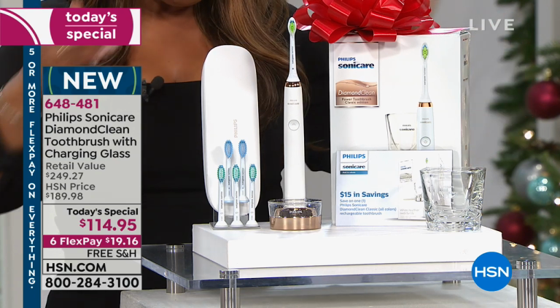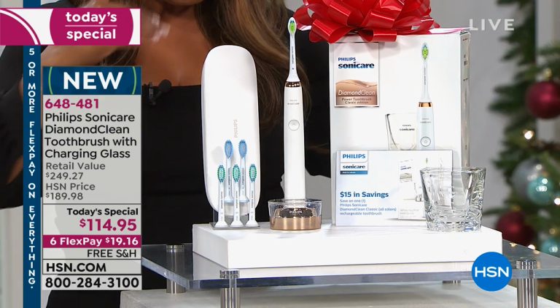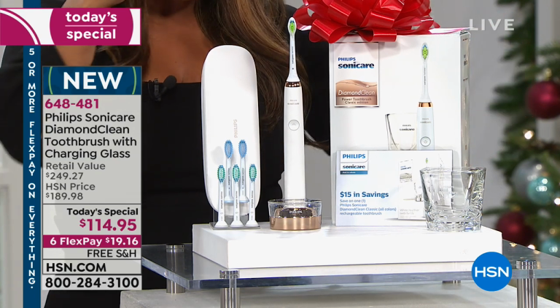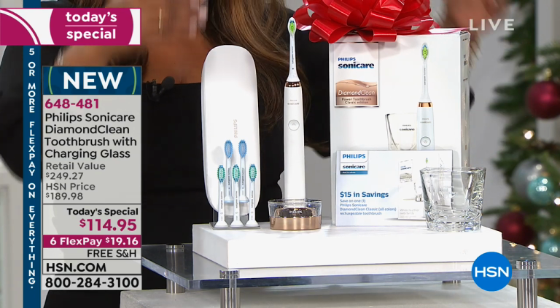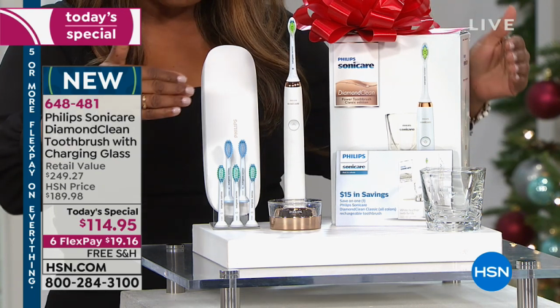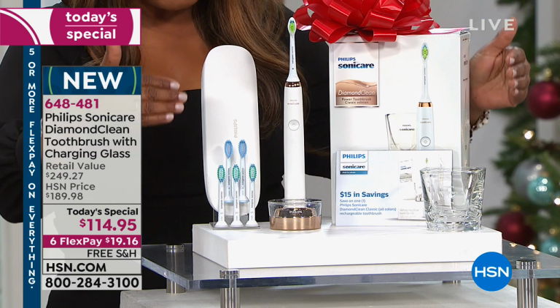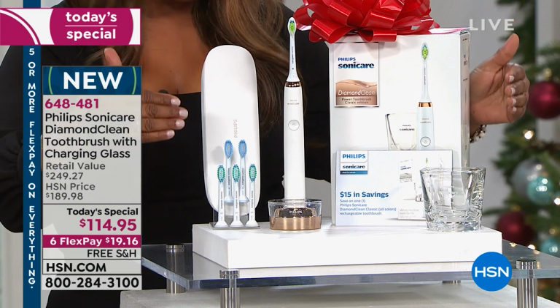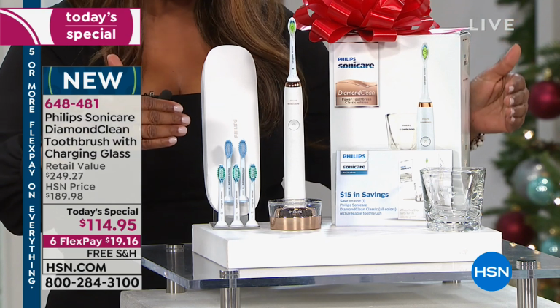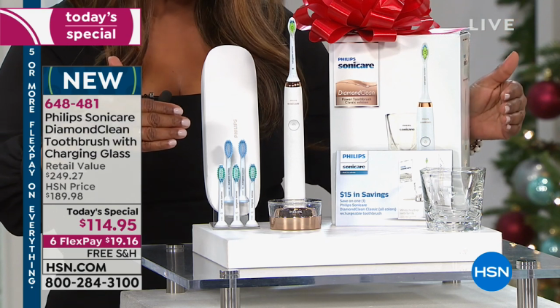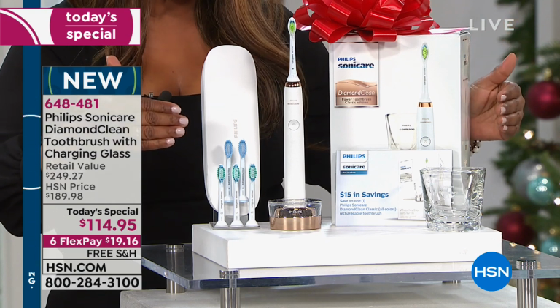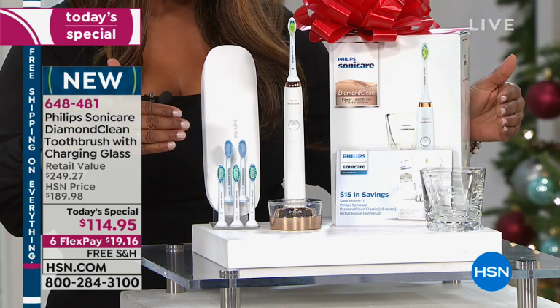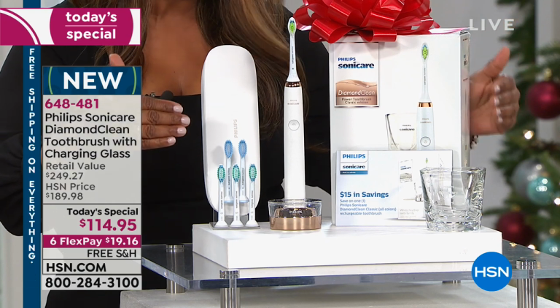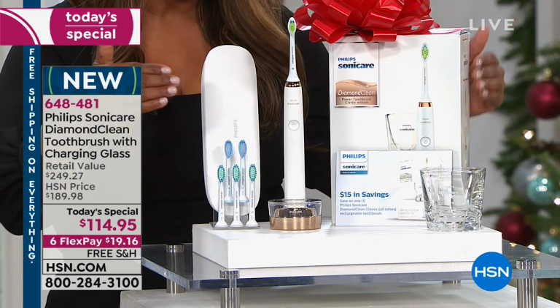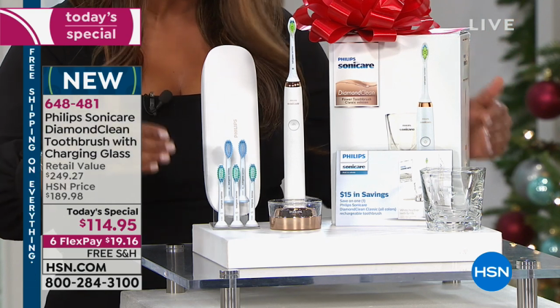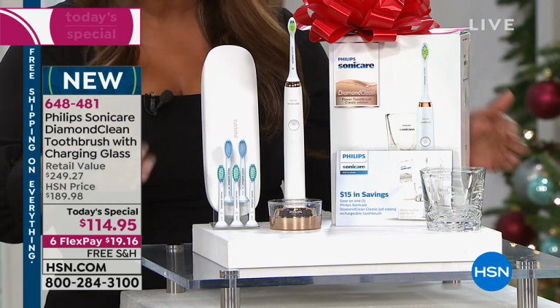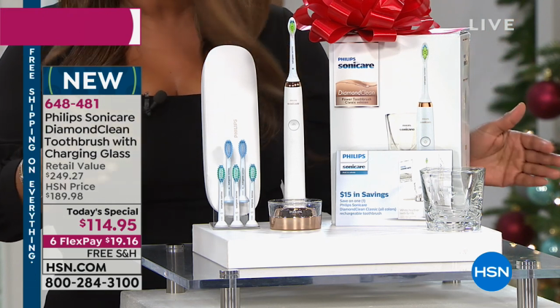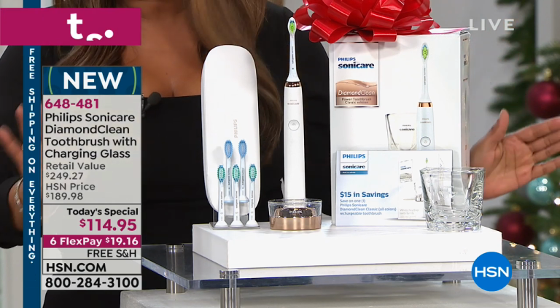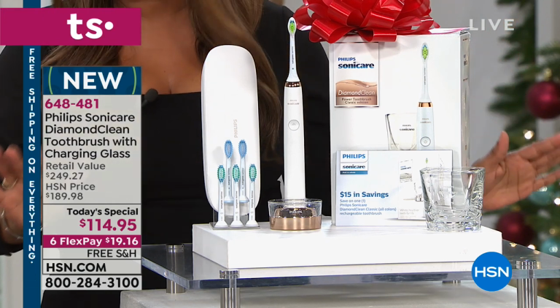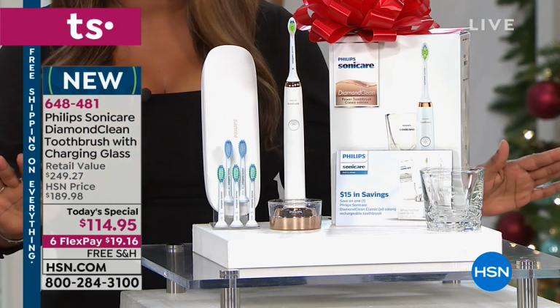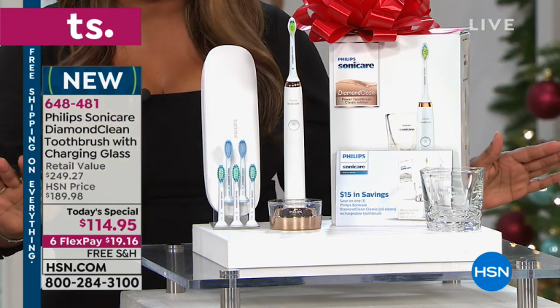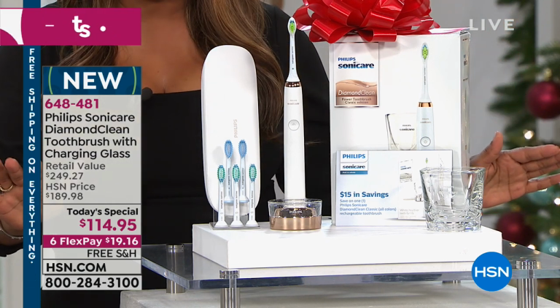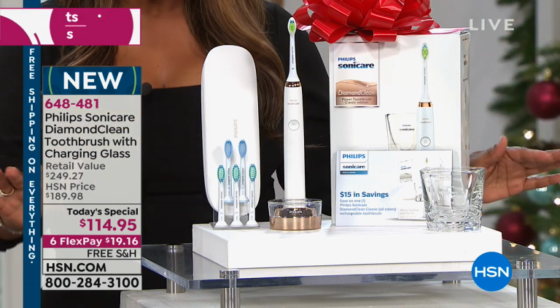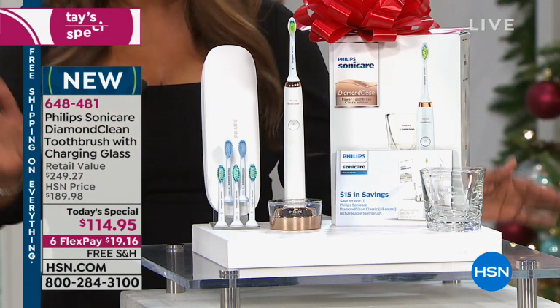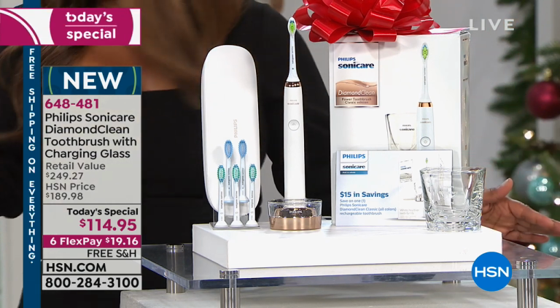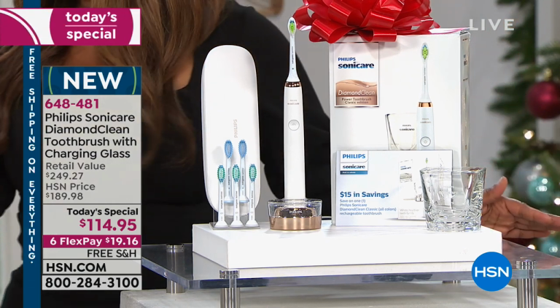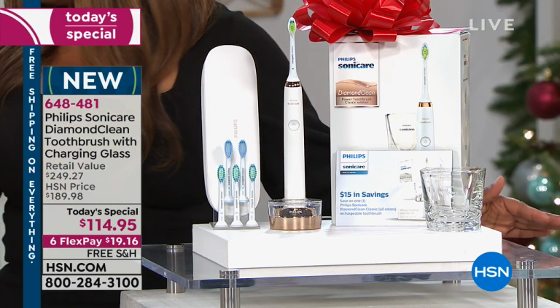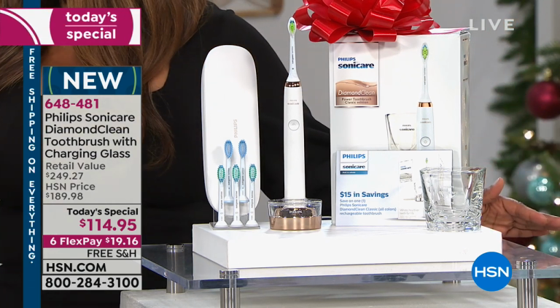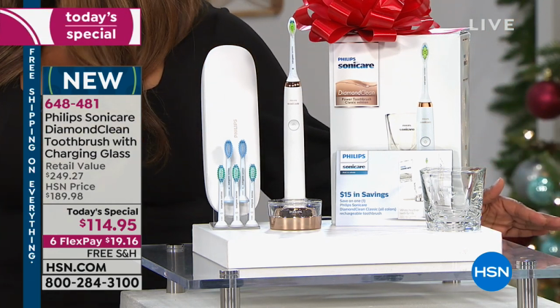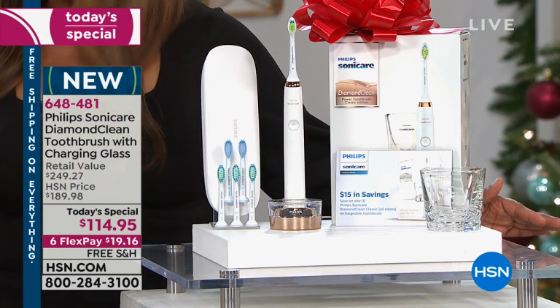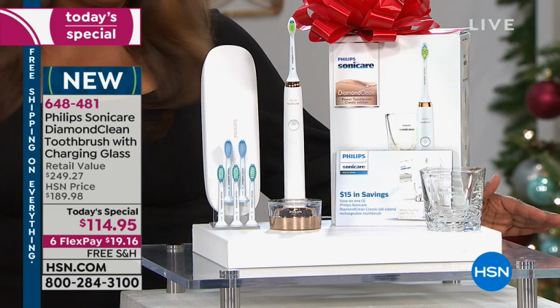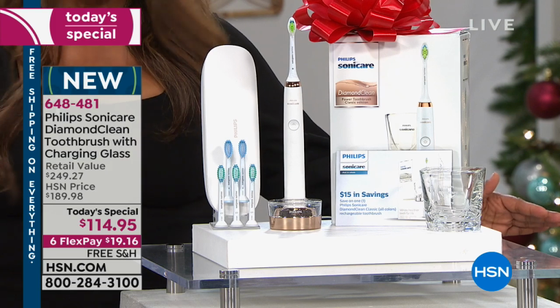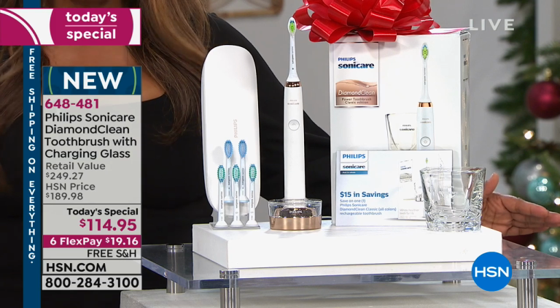We are offering you a chance to also get a $15 rebate, which takes the price to under $100.